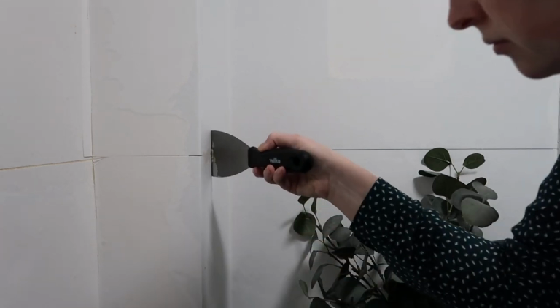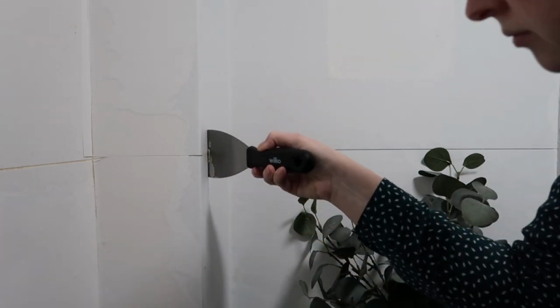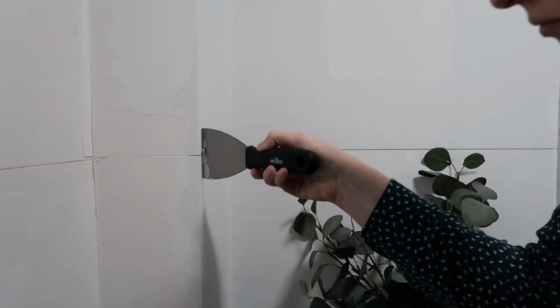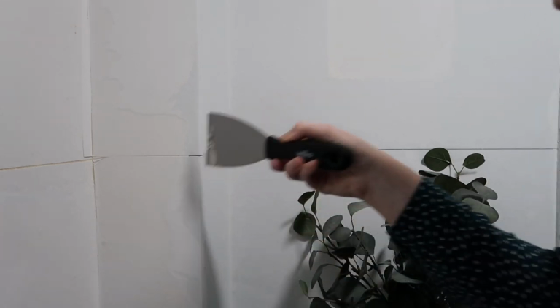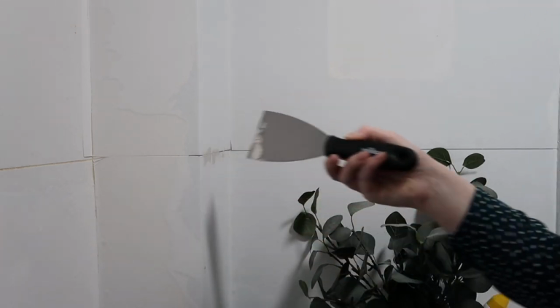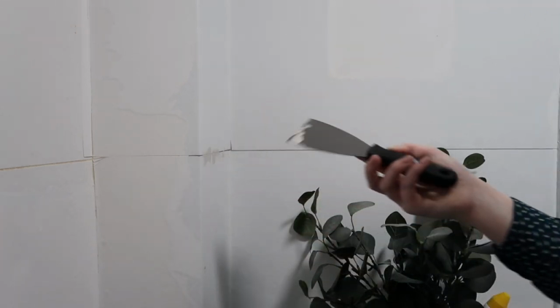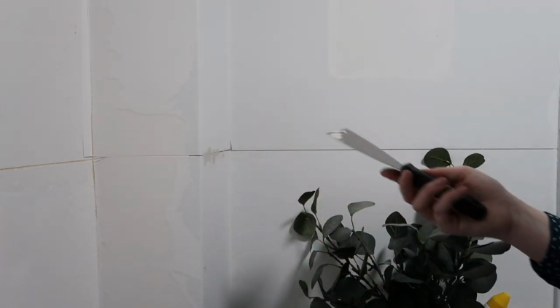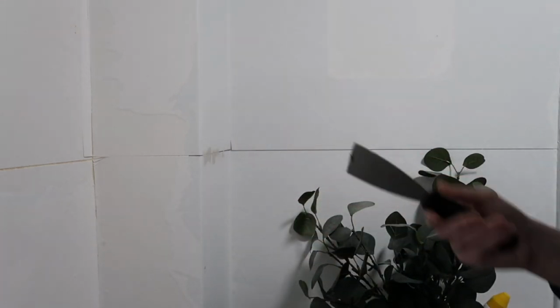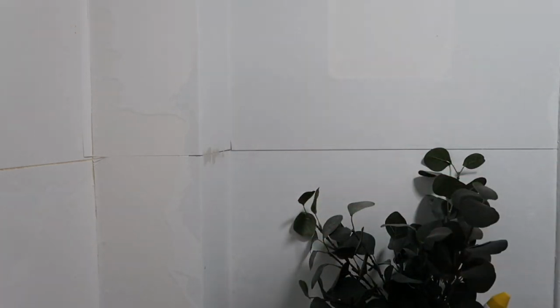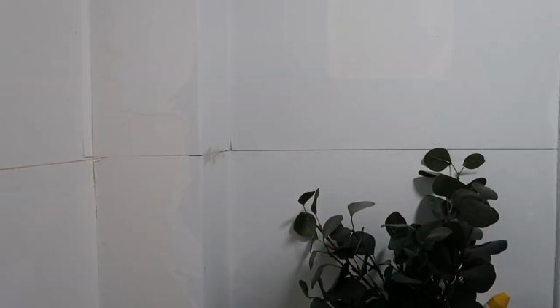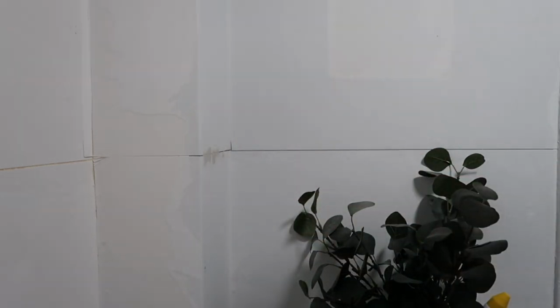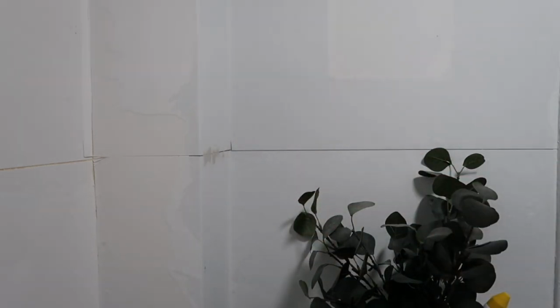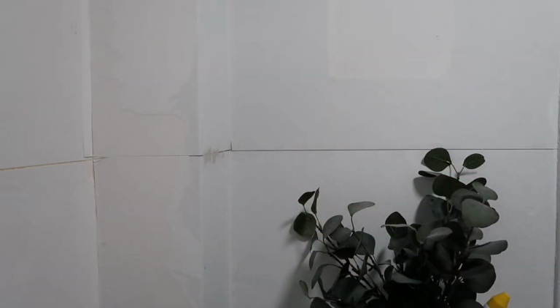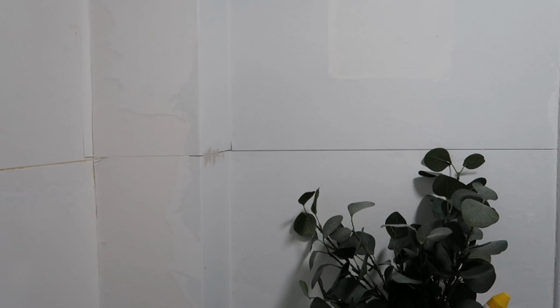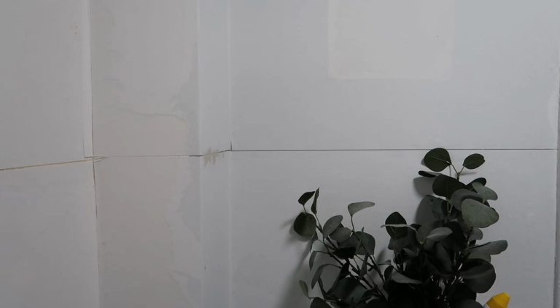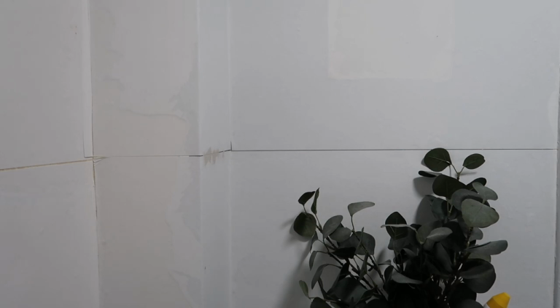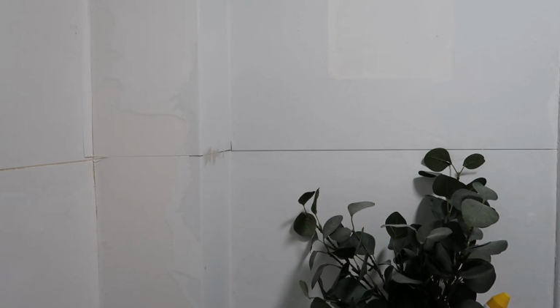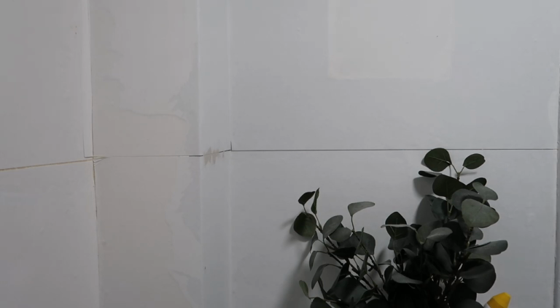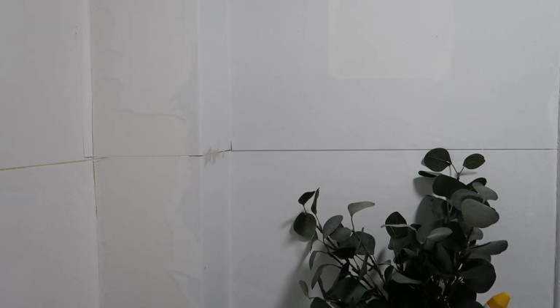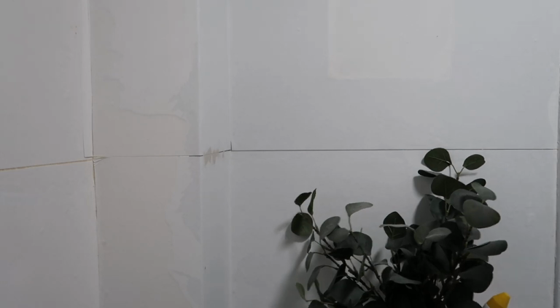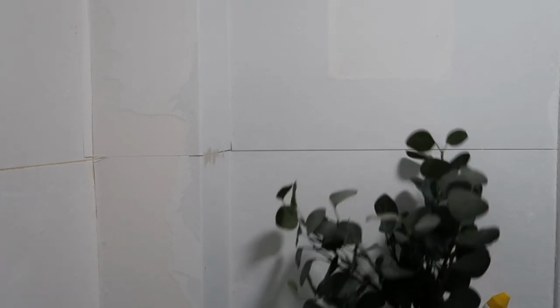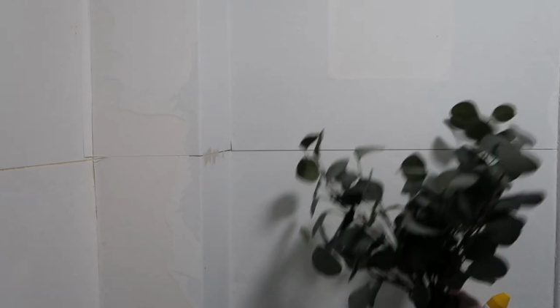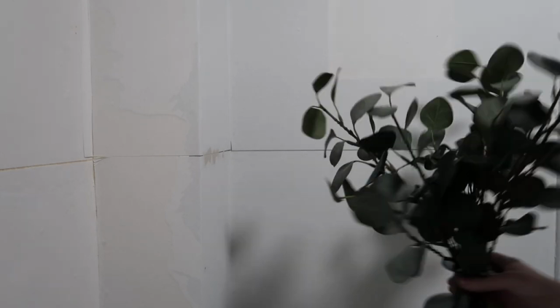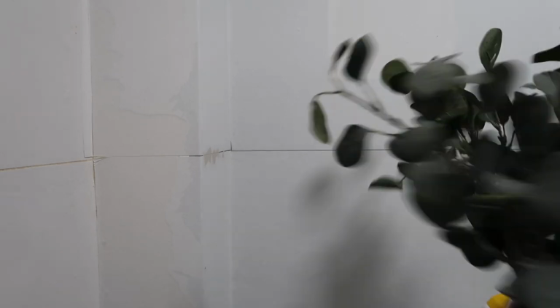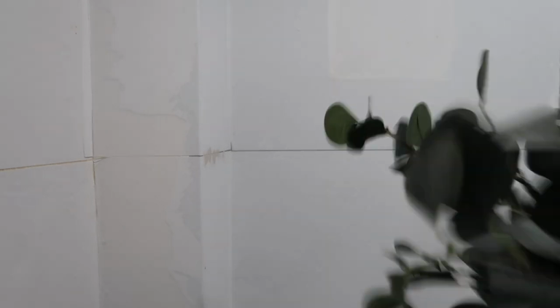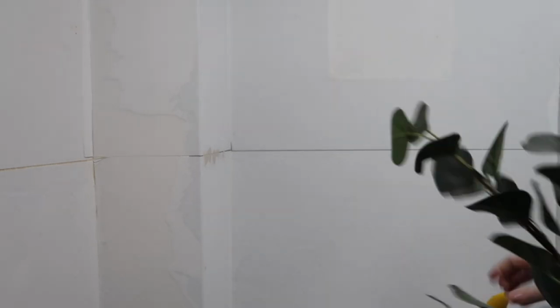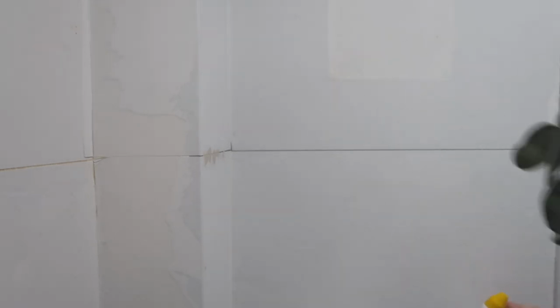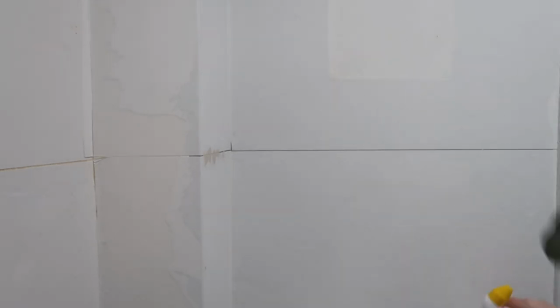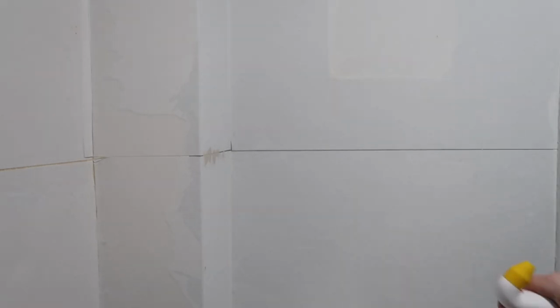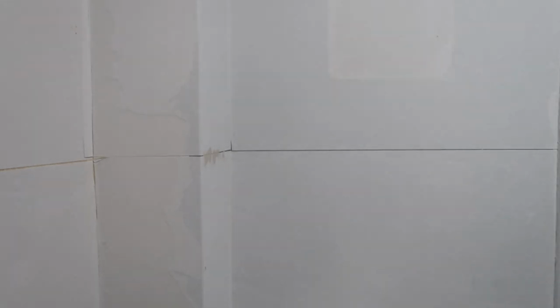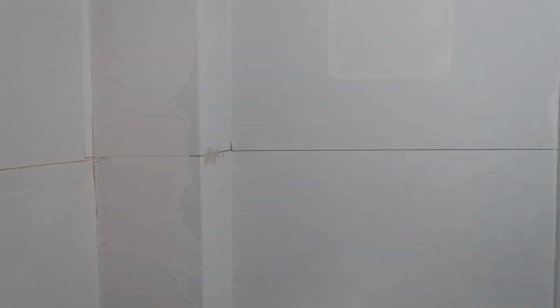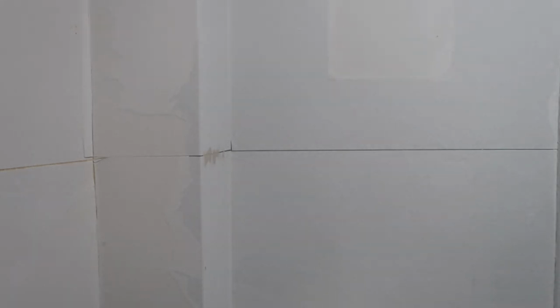Filling in the cracks — ok that actually seems to be working. Right, mission fill in the cracks — let's do this.